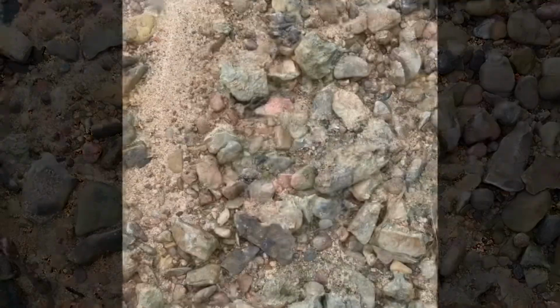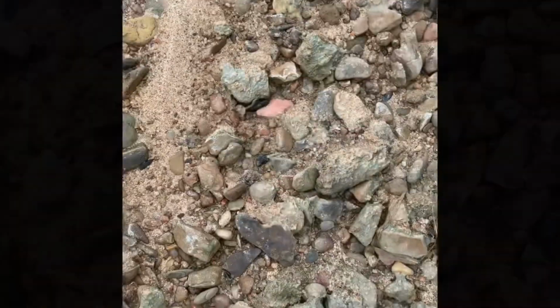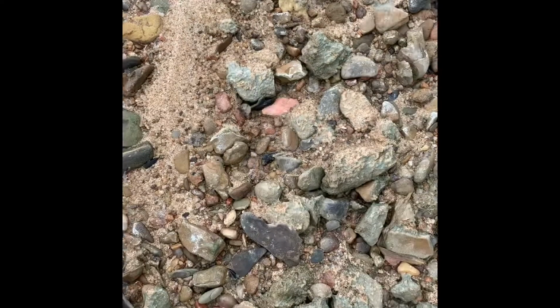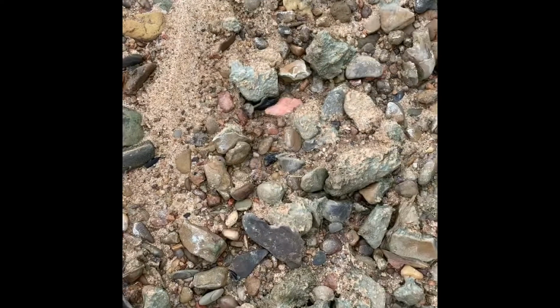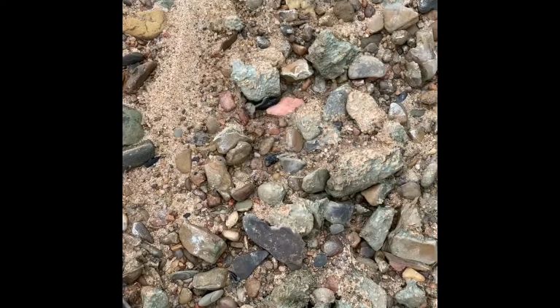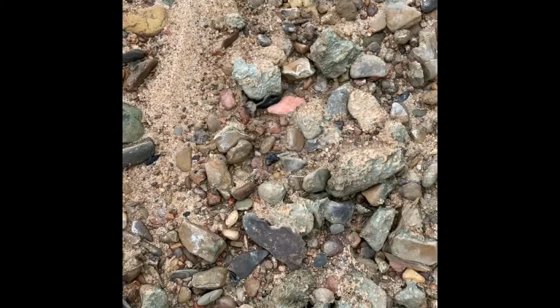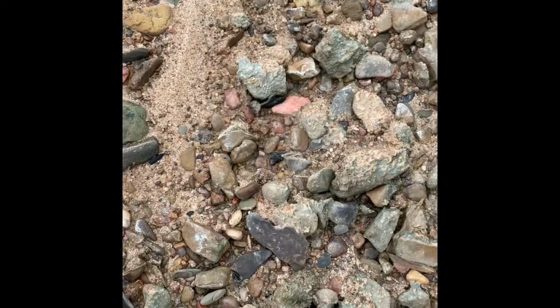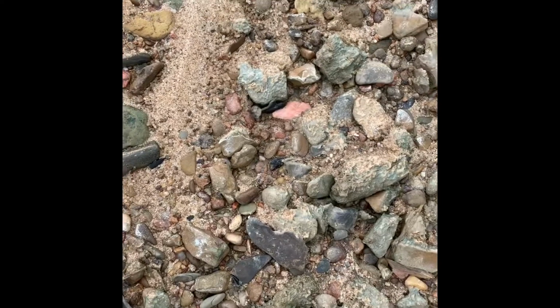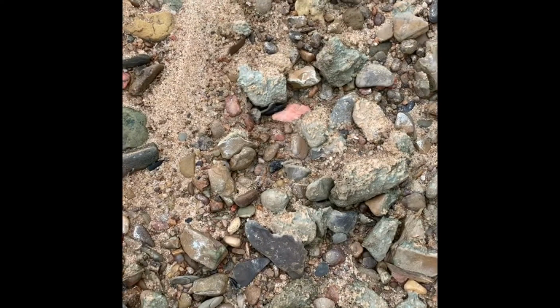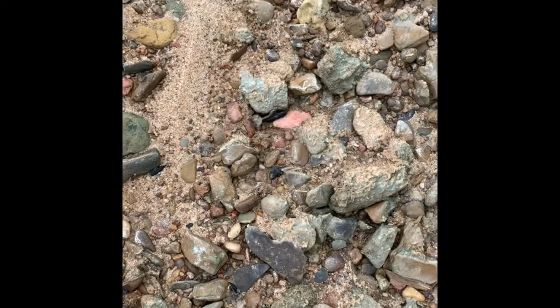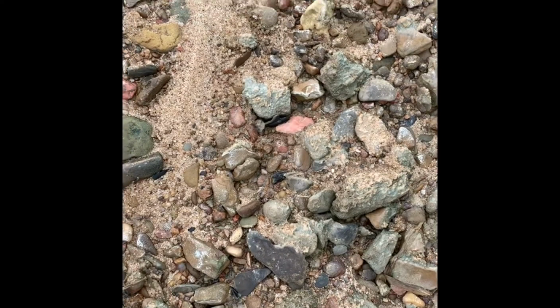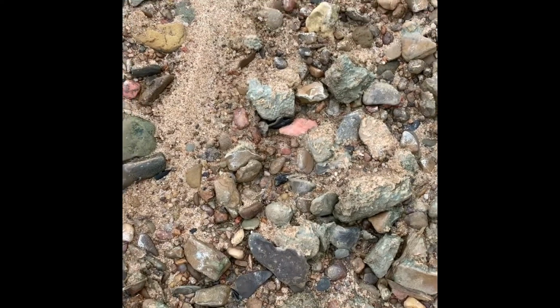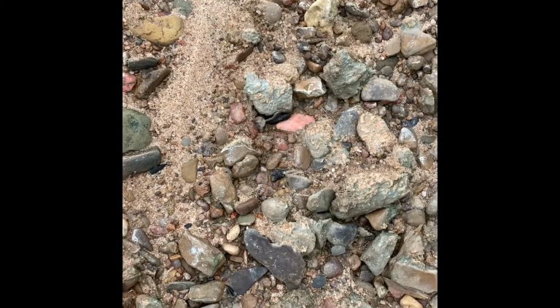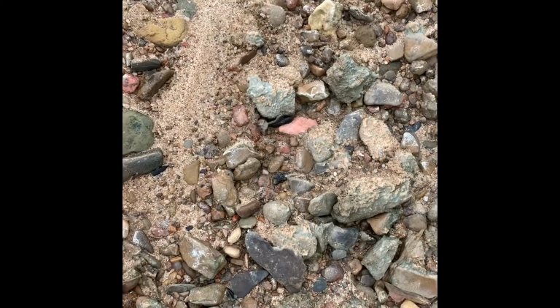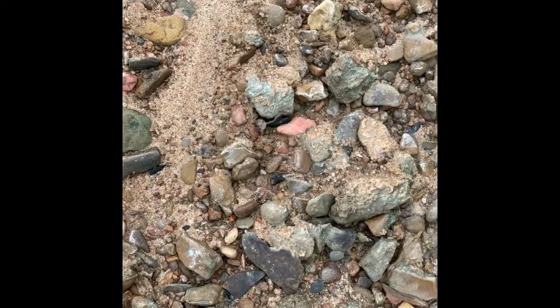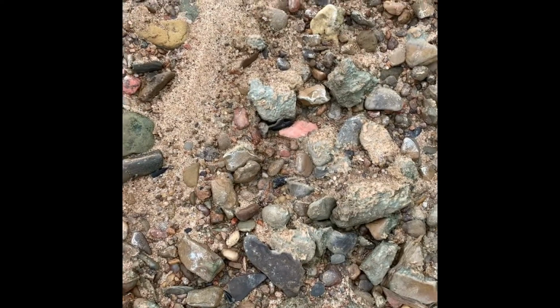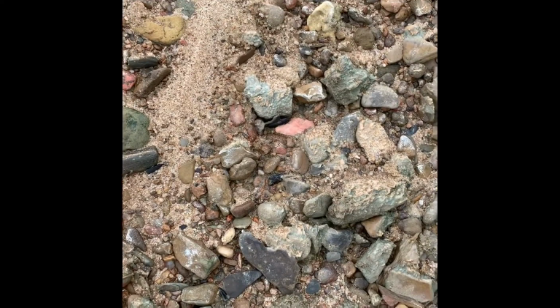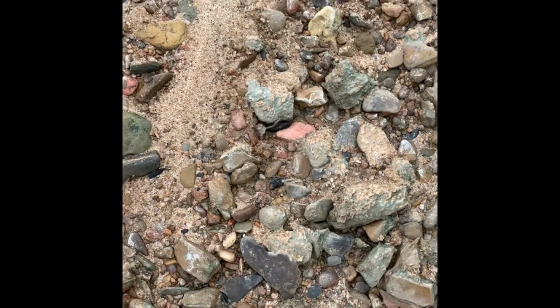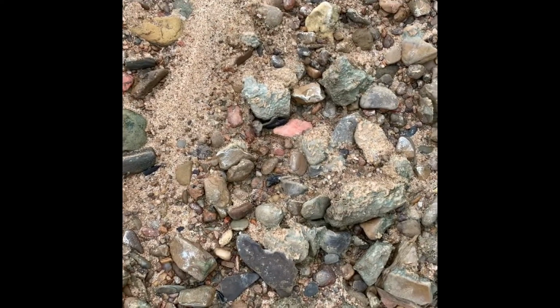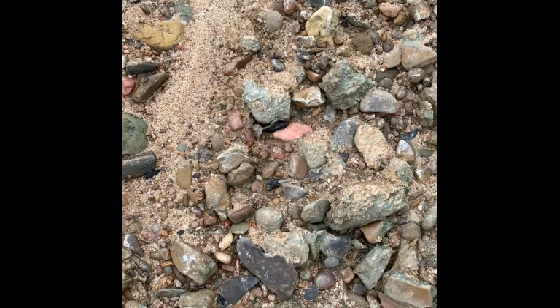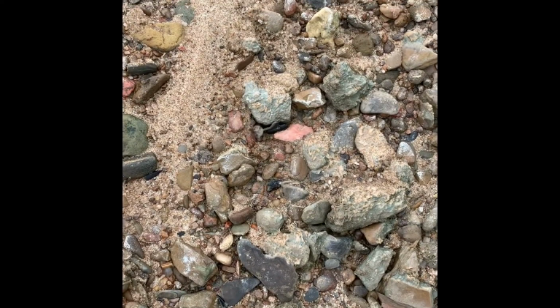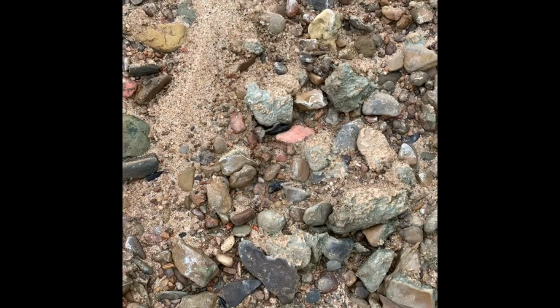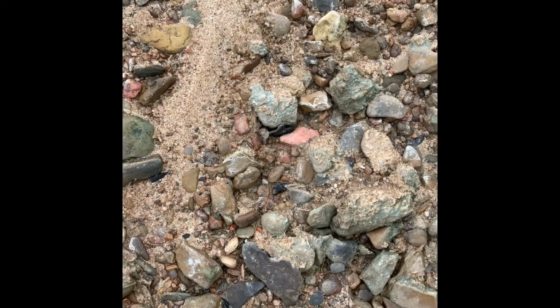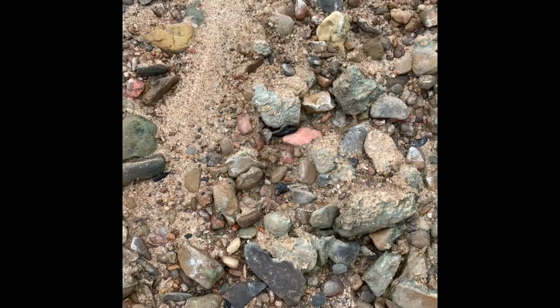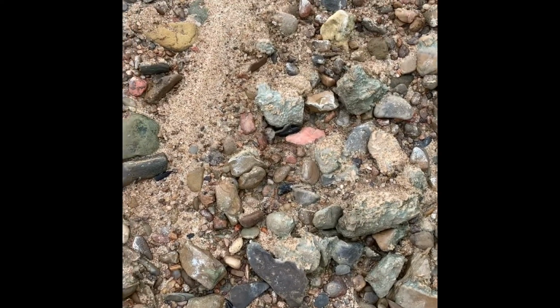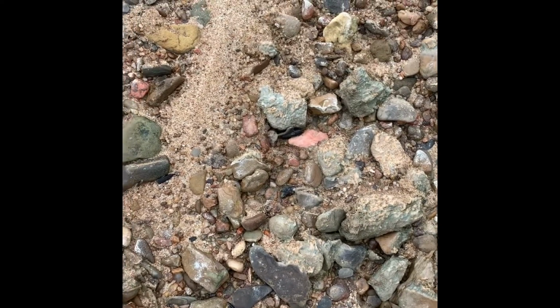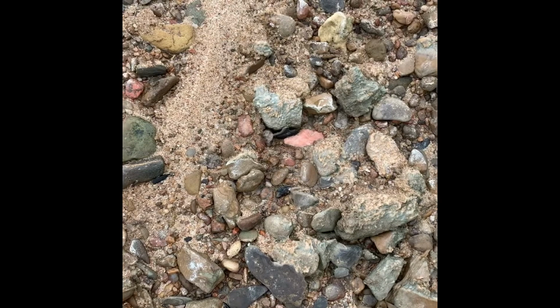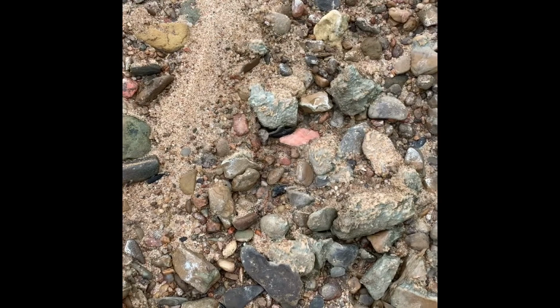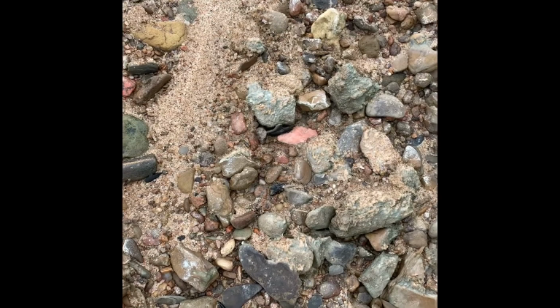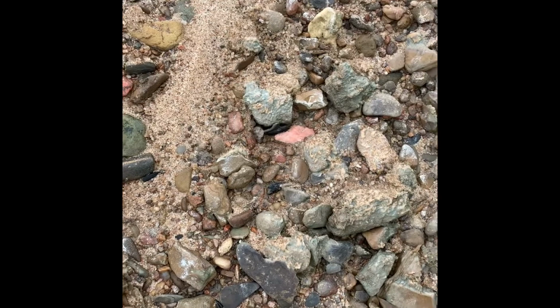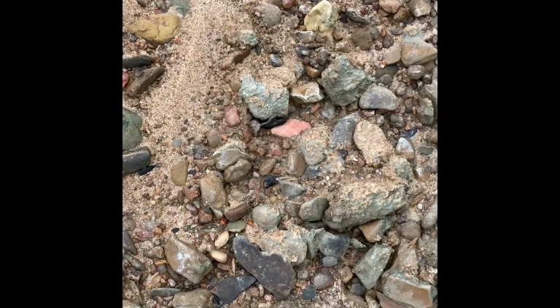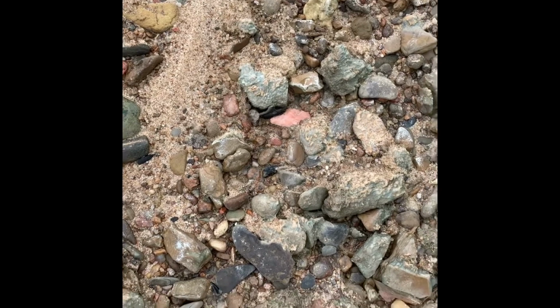Hi, this is our first February hunt. I've been running the river pretty hard for almost a month. It's been pretty hard today.